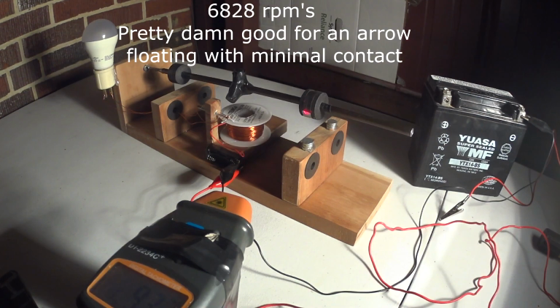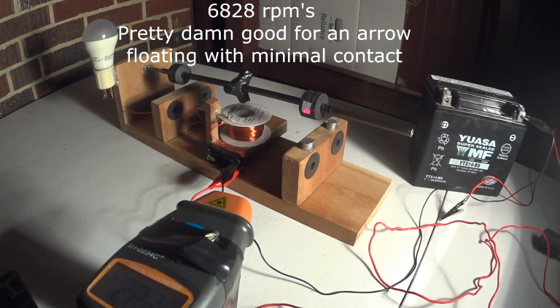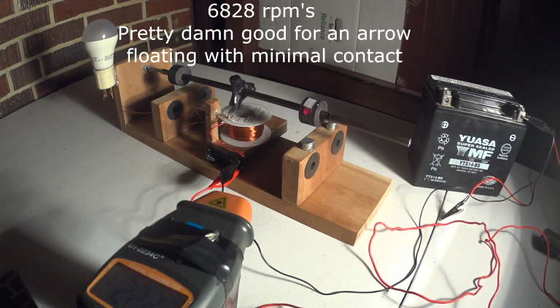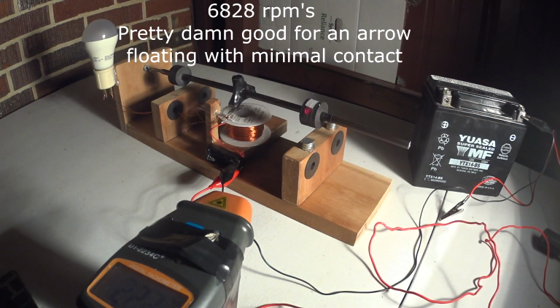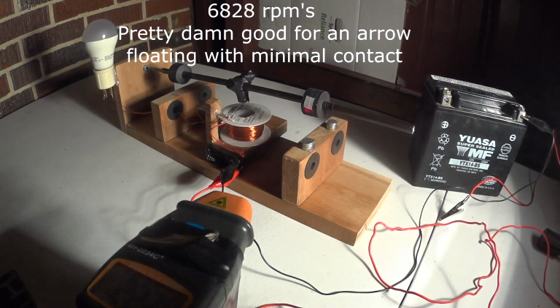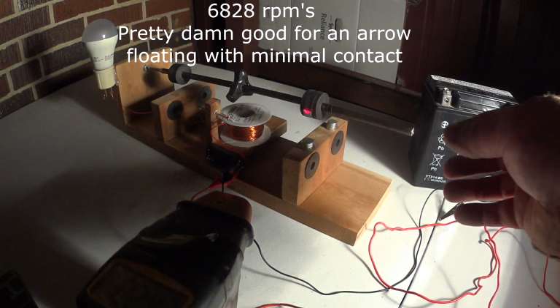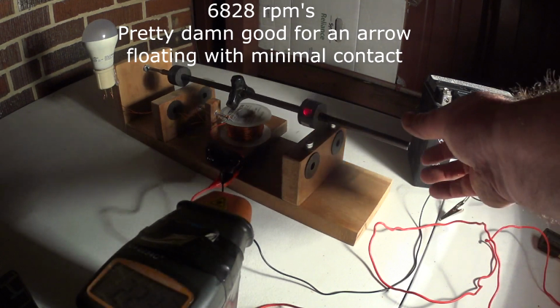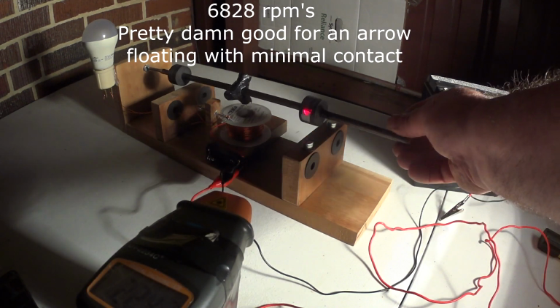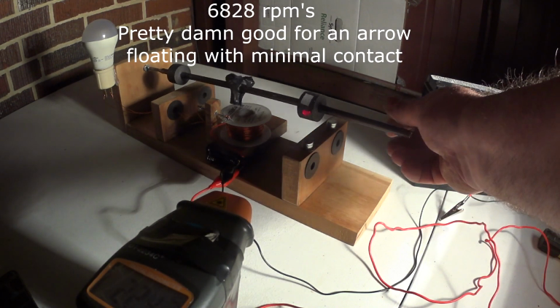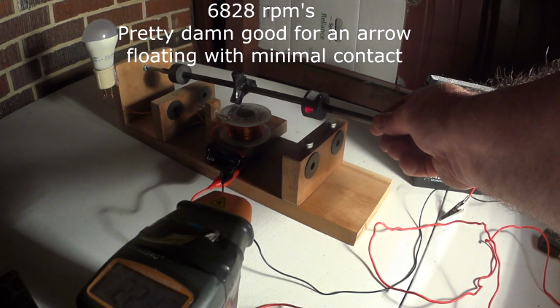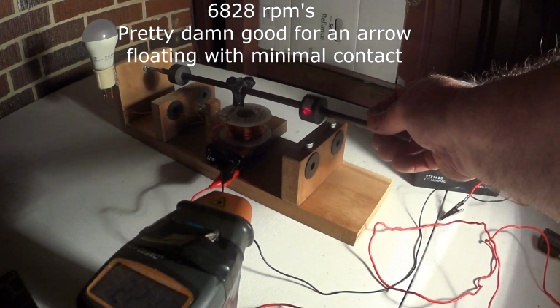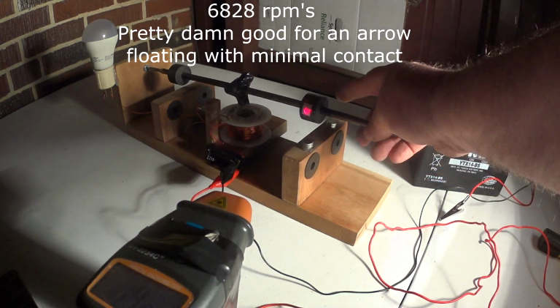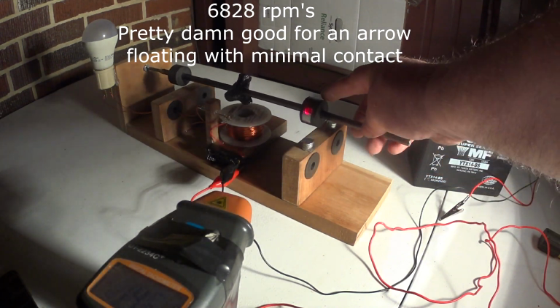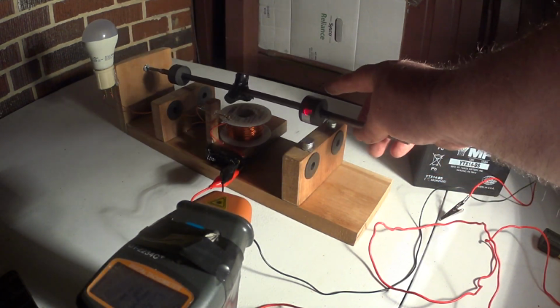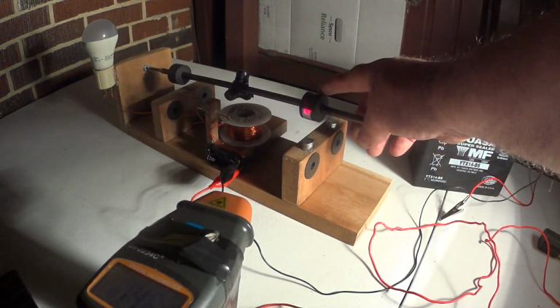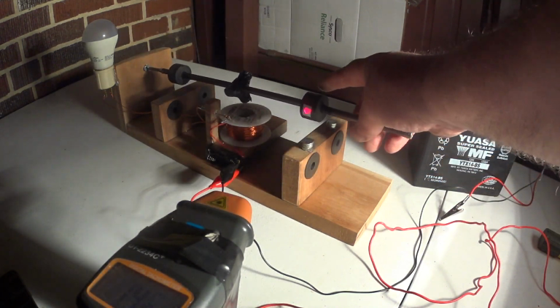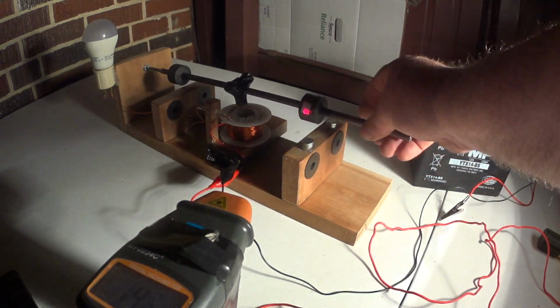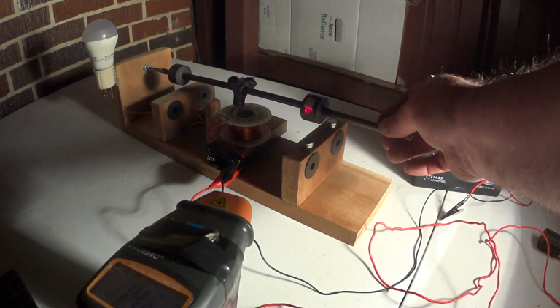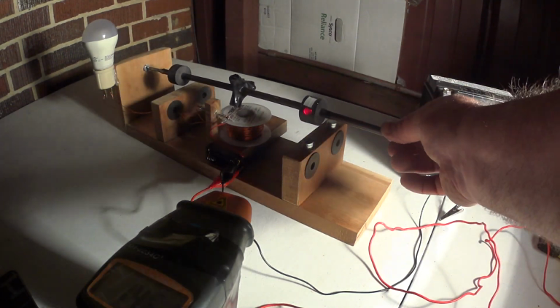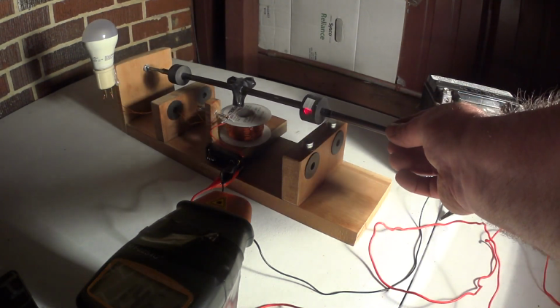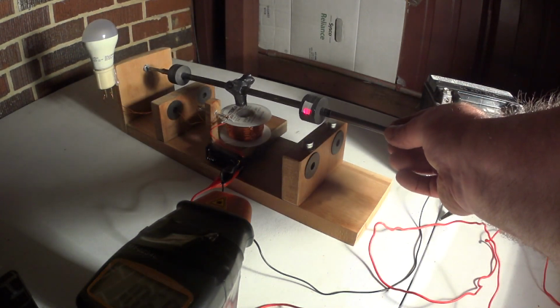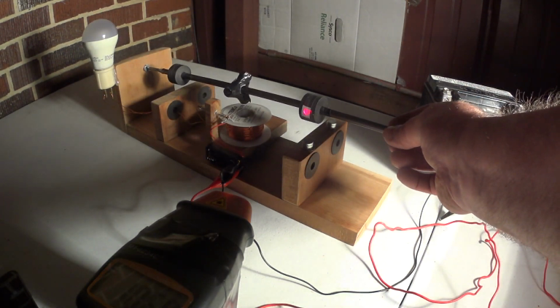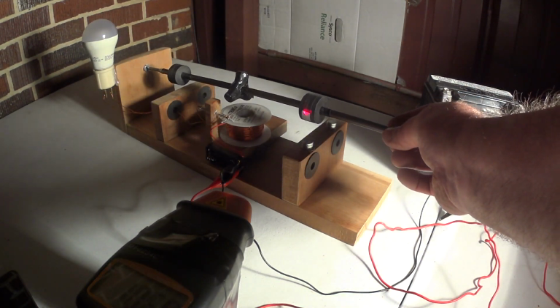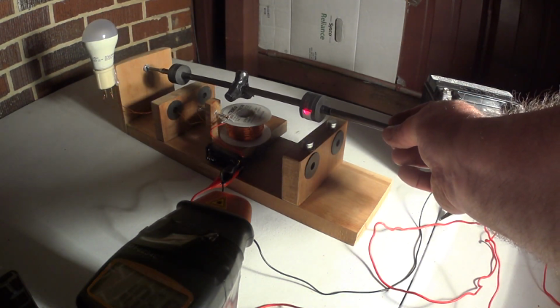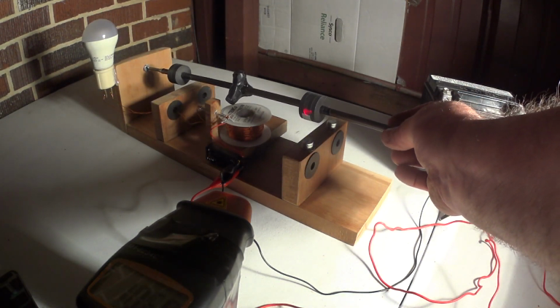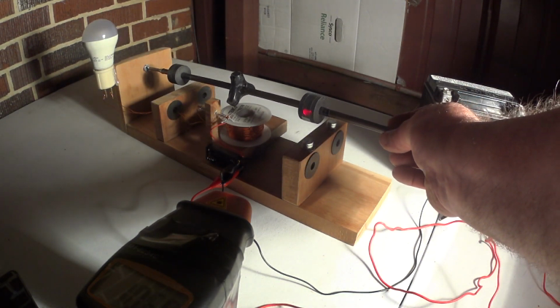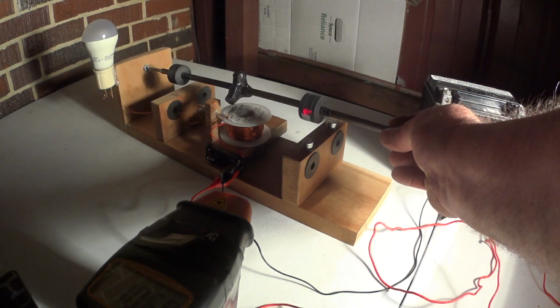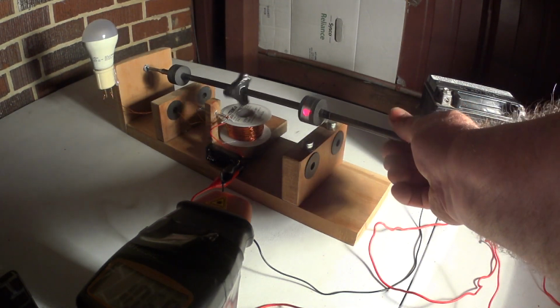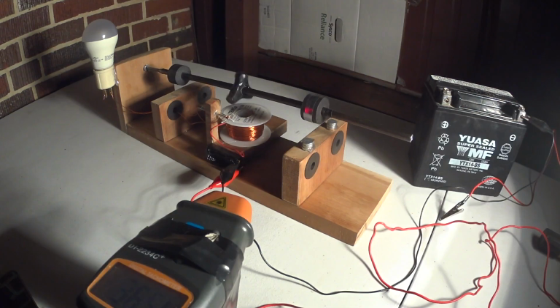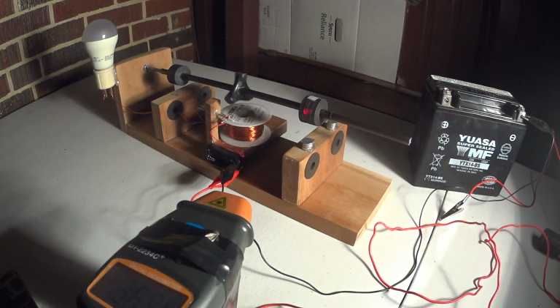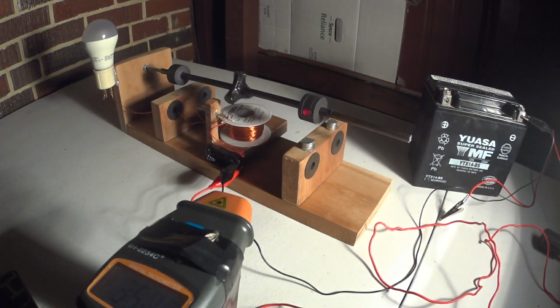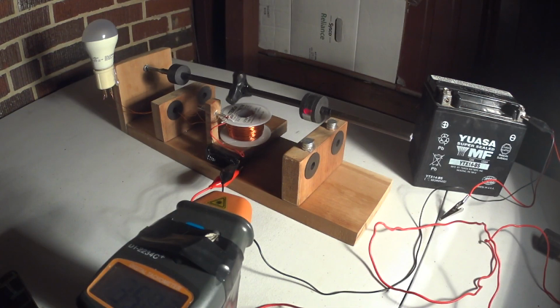All right, here we go with round two. I've moved this, bagged it in a little bit, hoping to keep it more stable, then throwing in the switch.